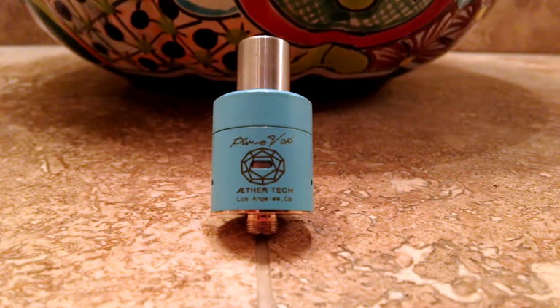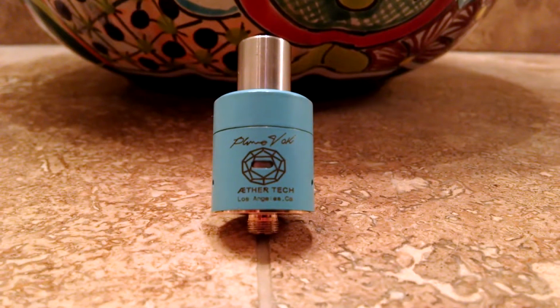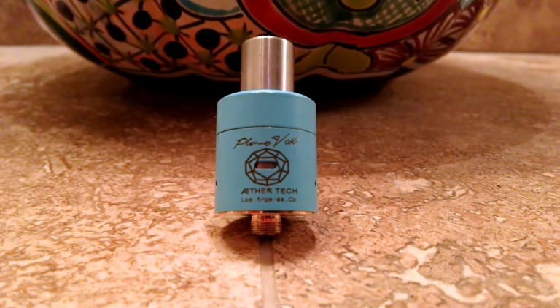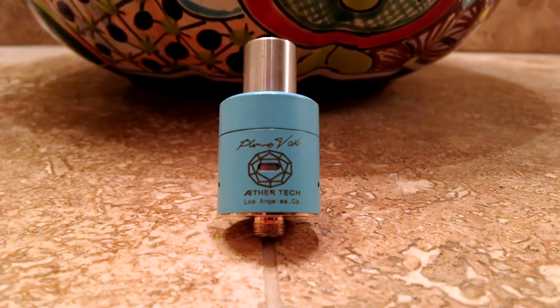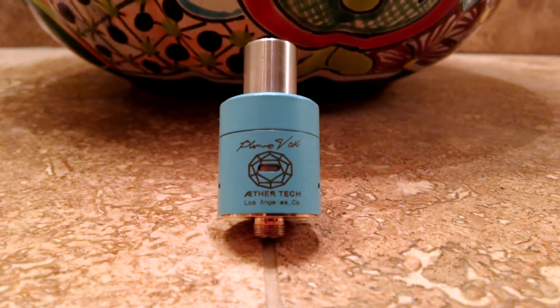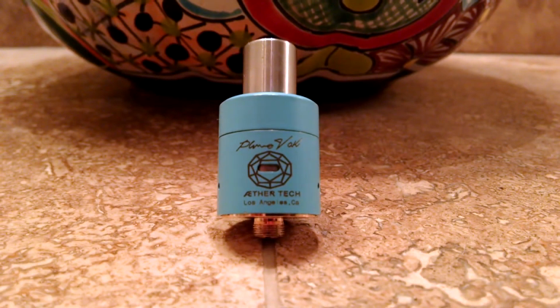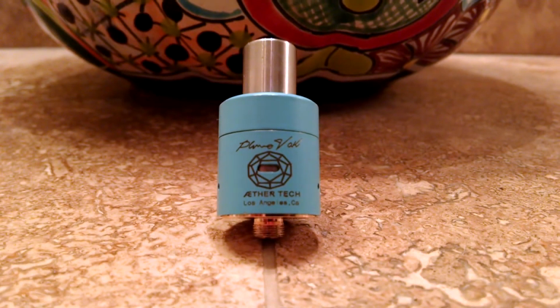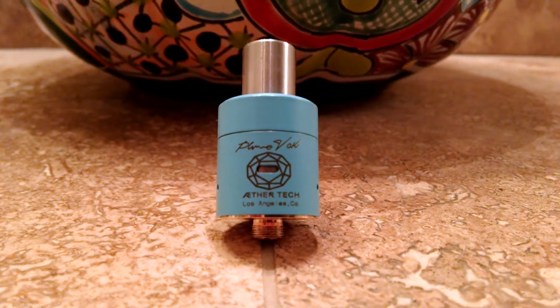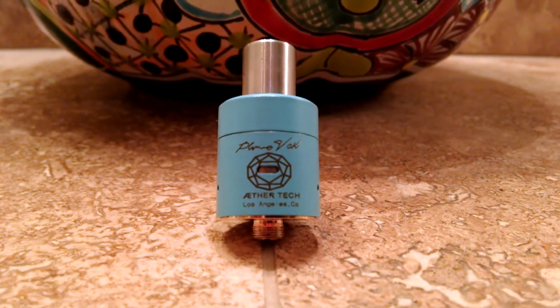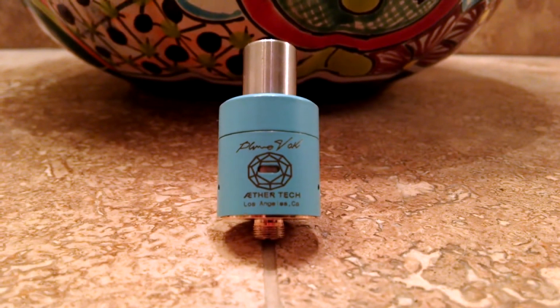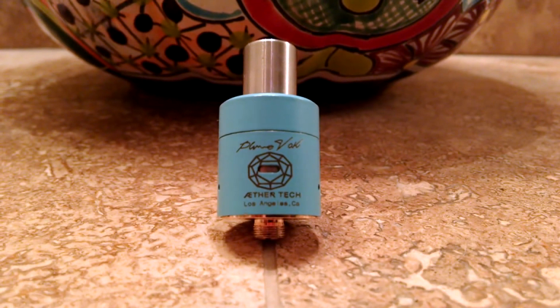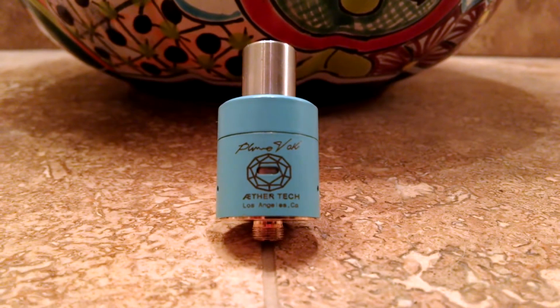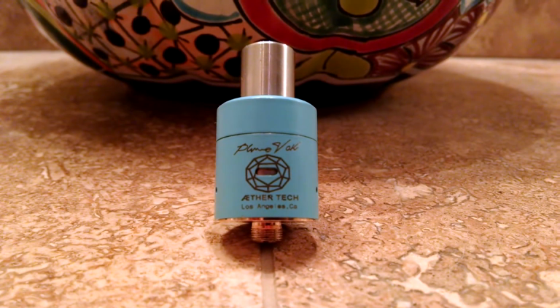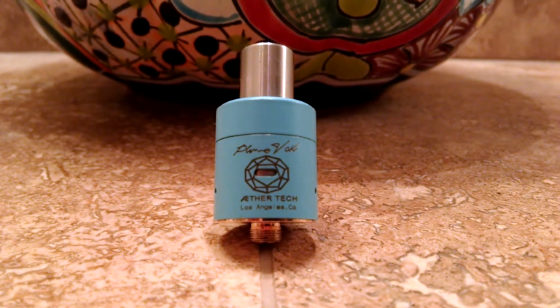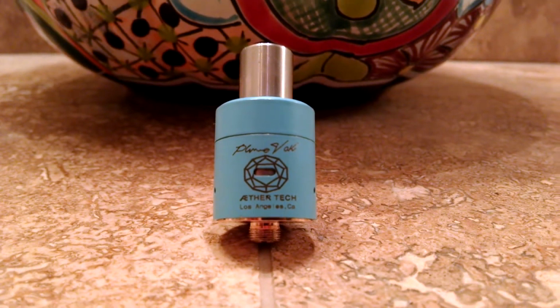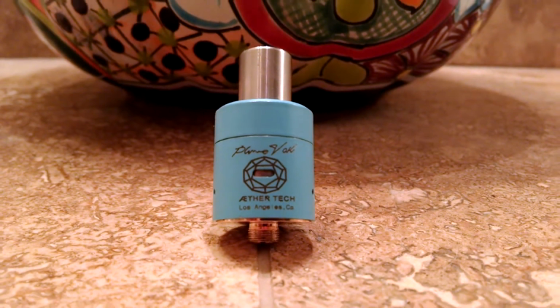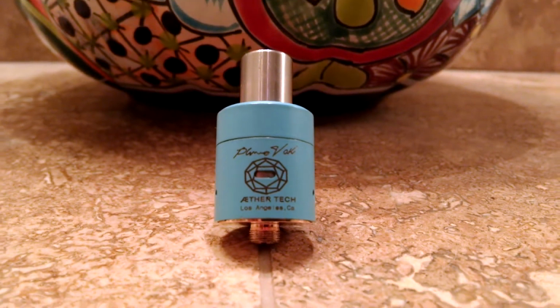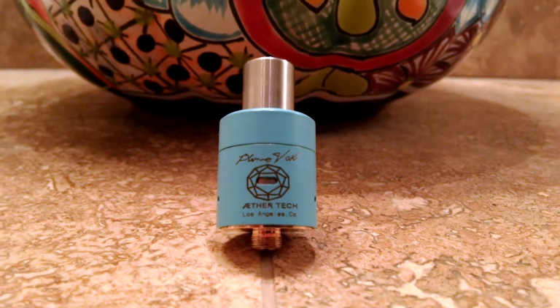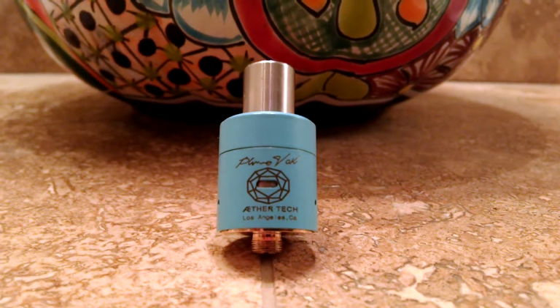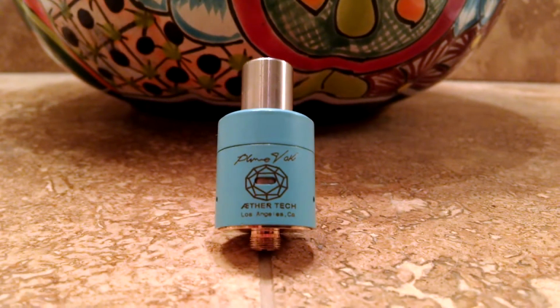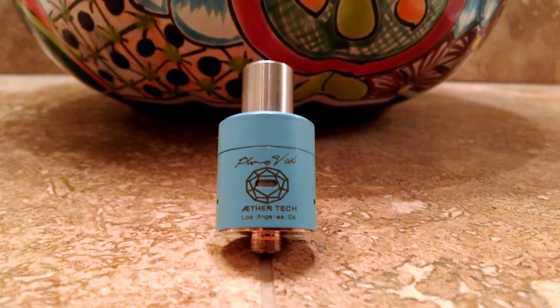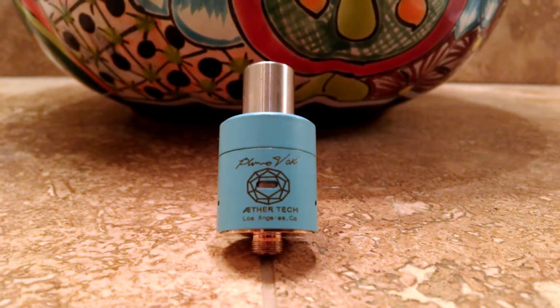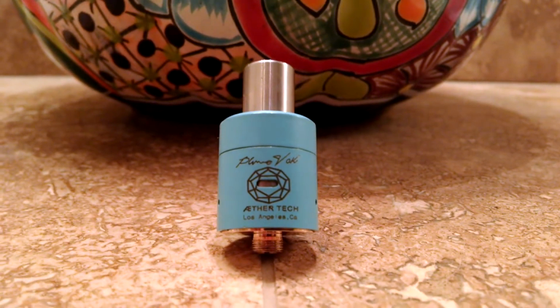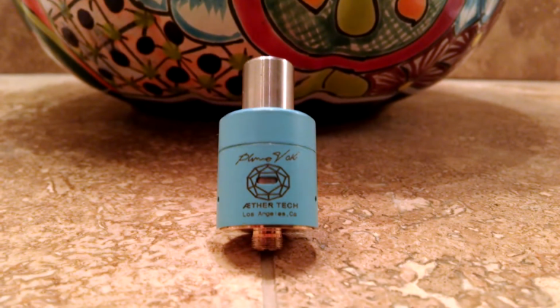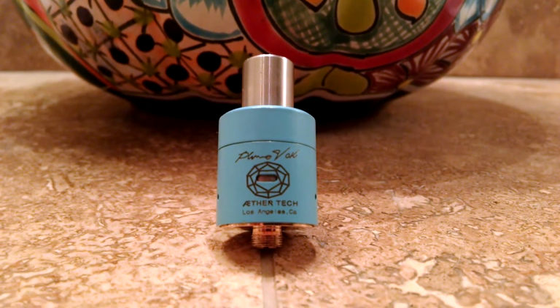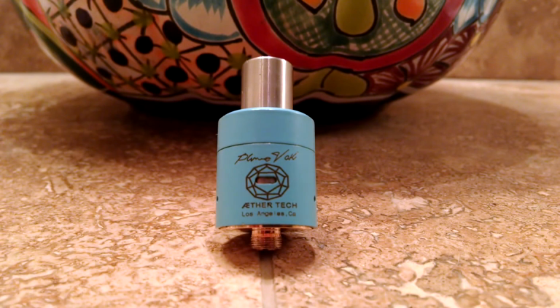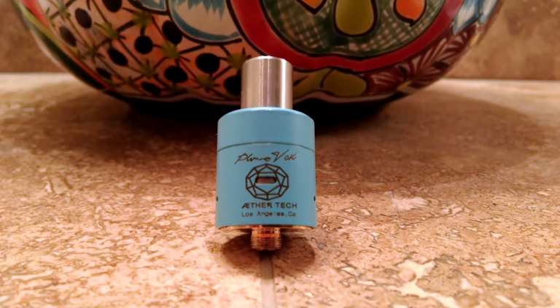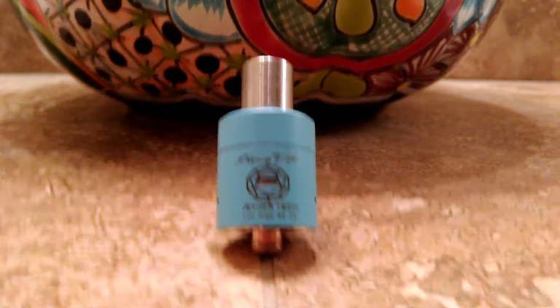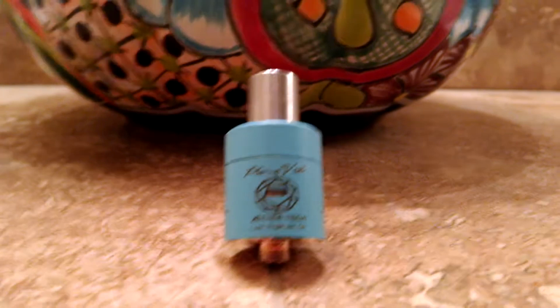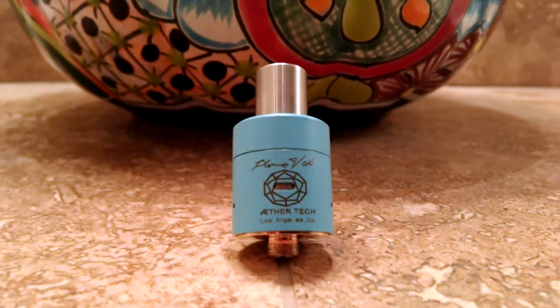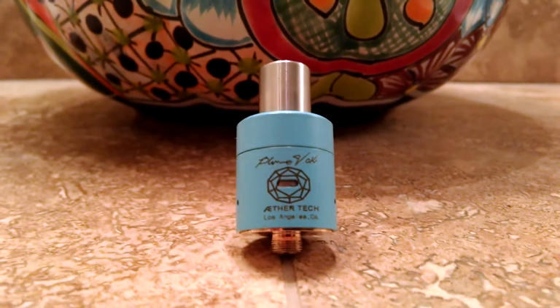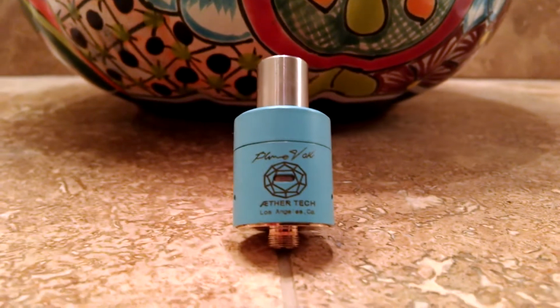What up, y'all? Desert Vapor here with another simple quick video on my Plume Veil.